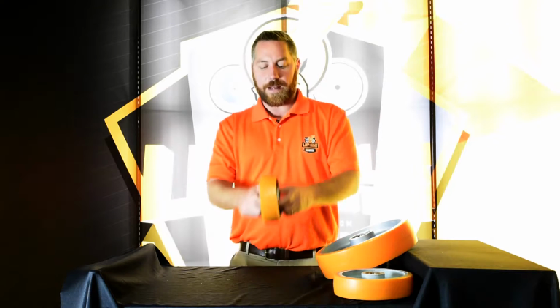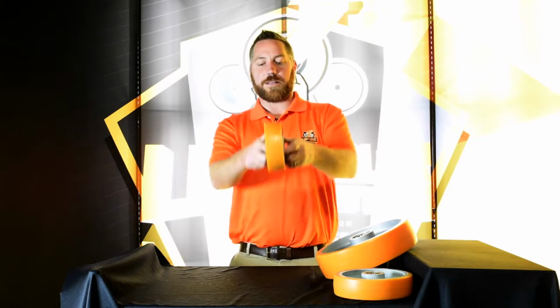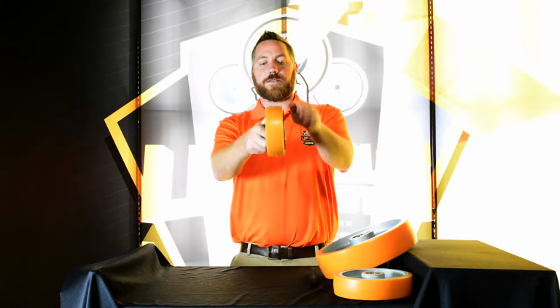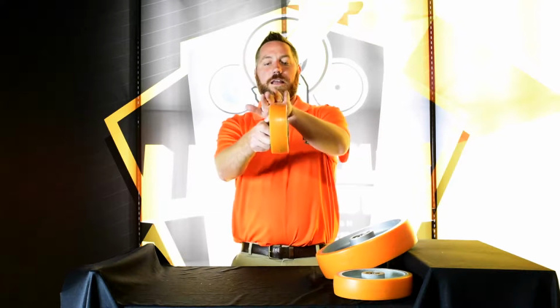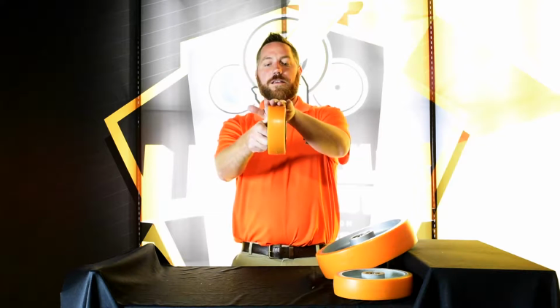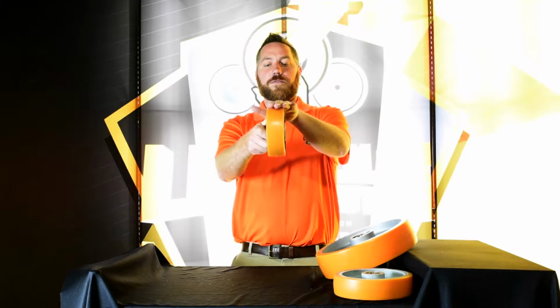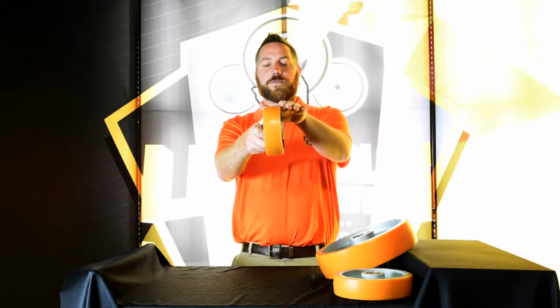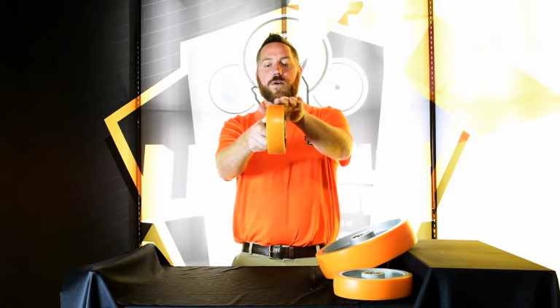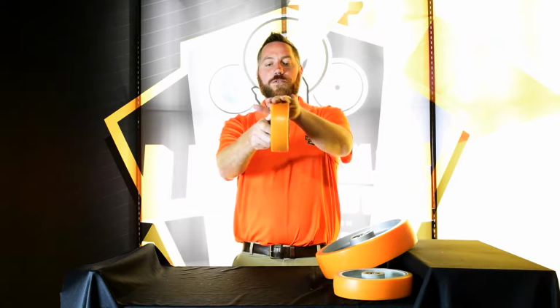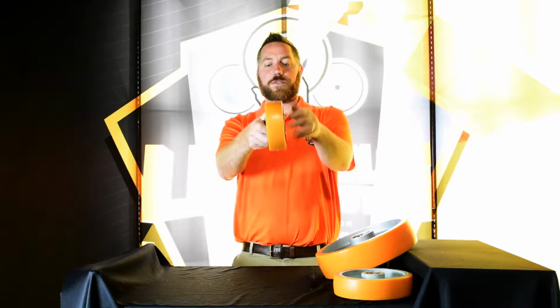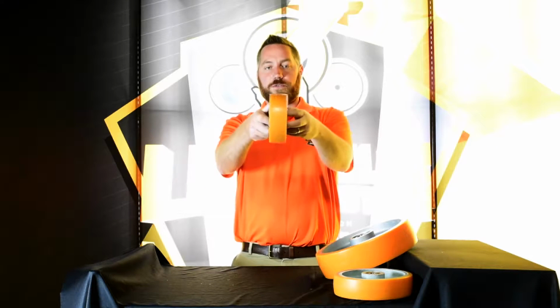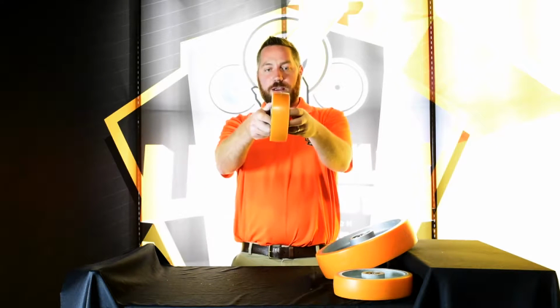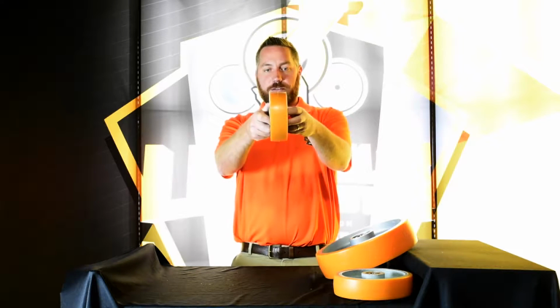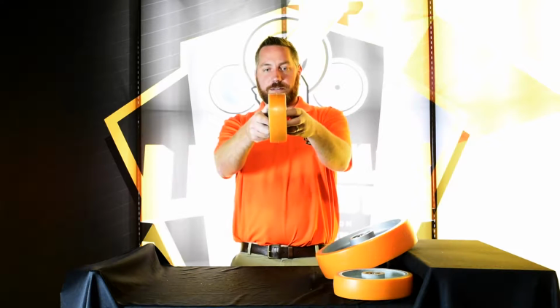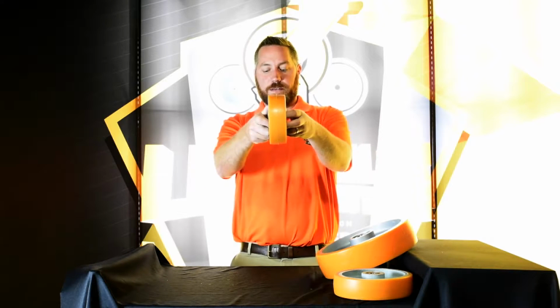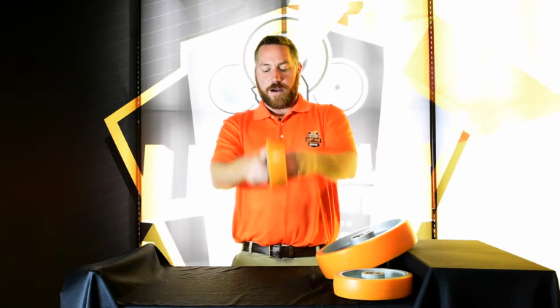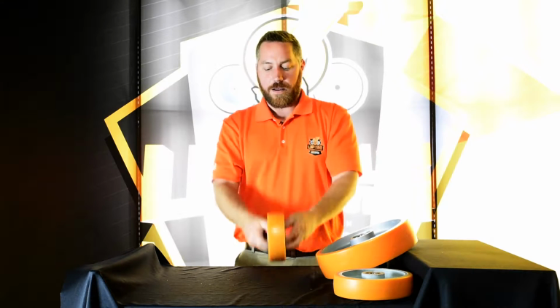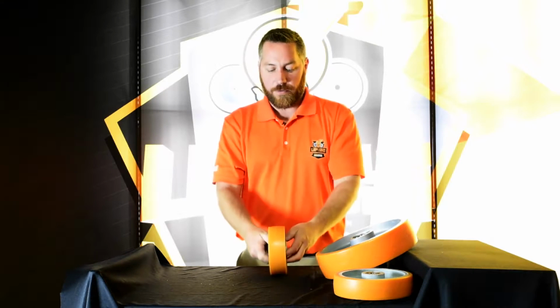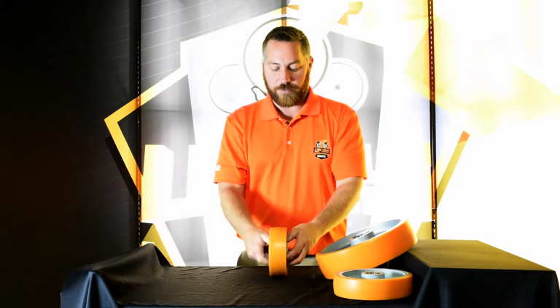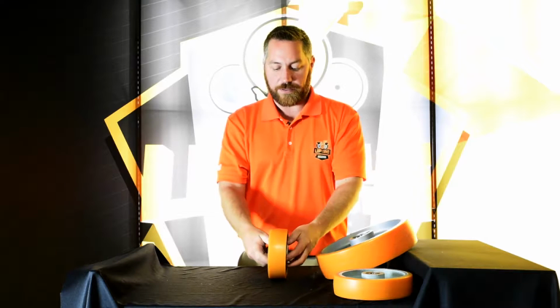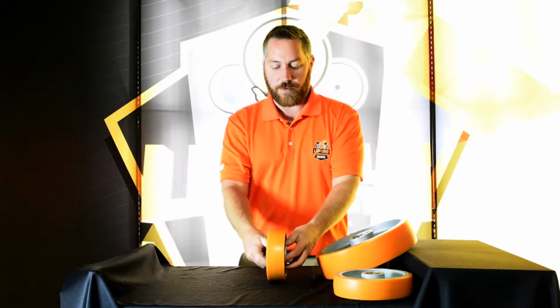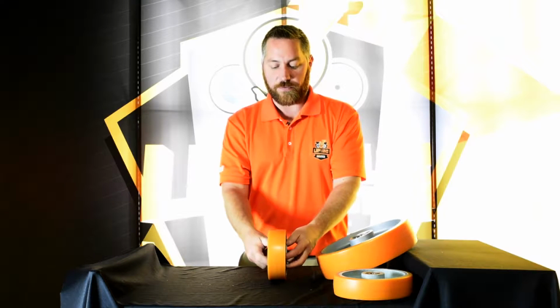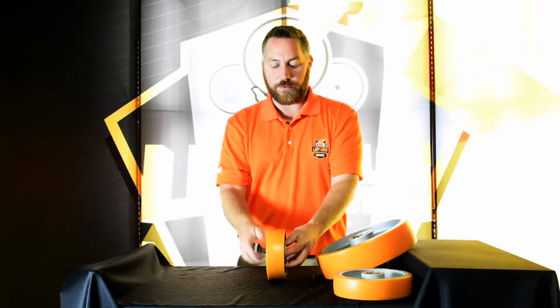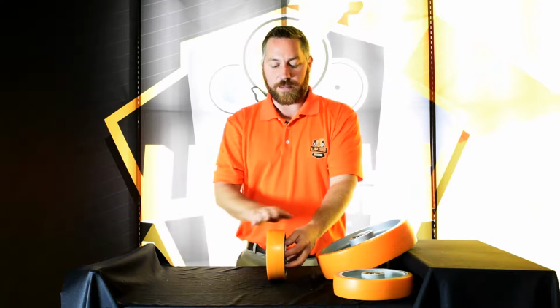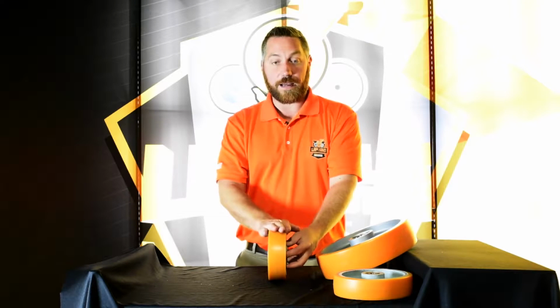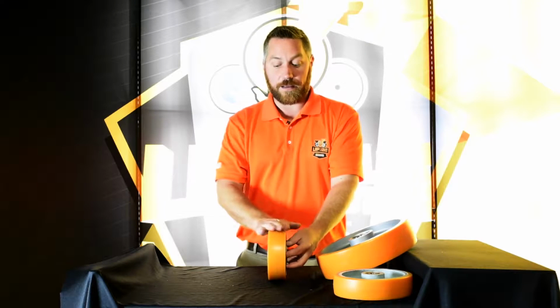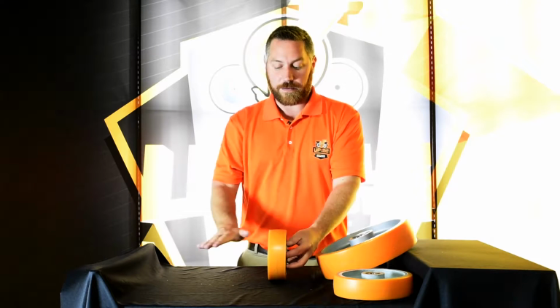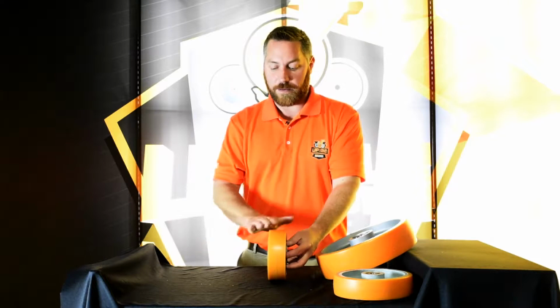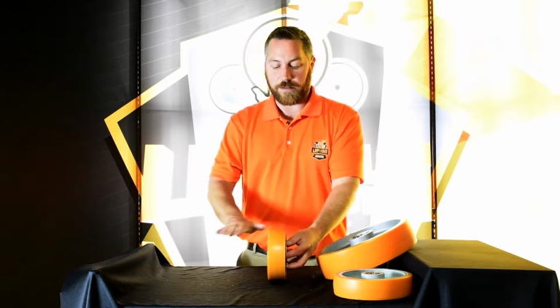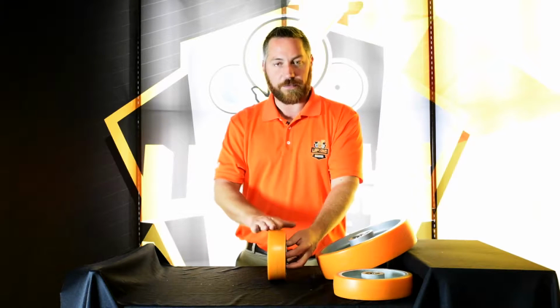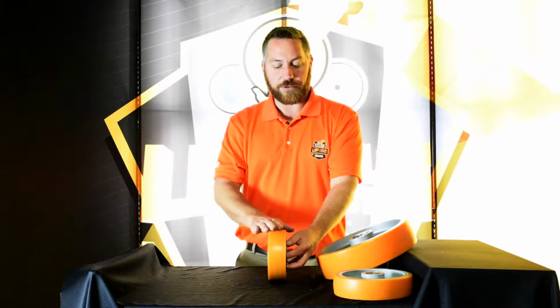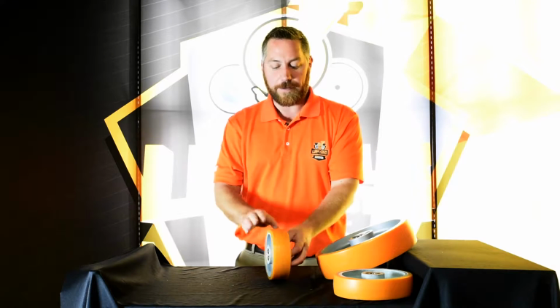It has a slightly crowned tread, as you can see there, which provides a smaller footprint than a completely flat tread.